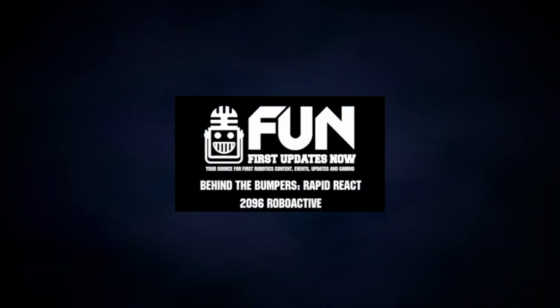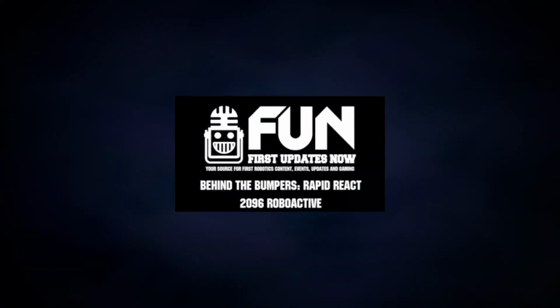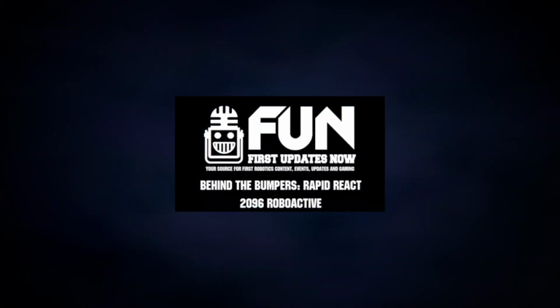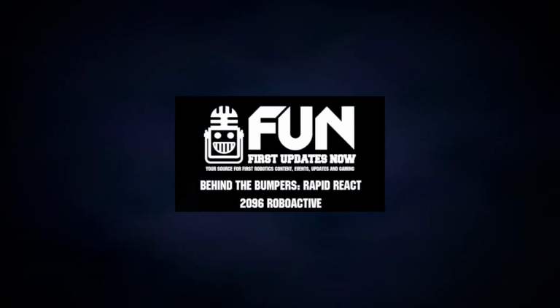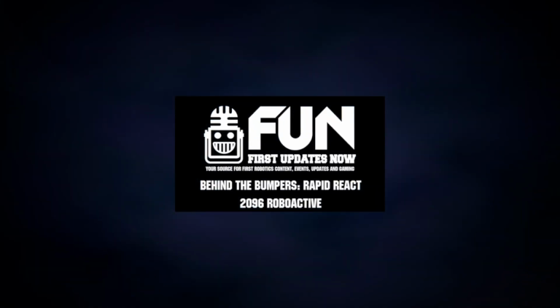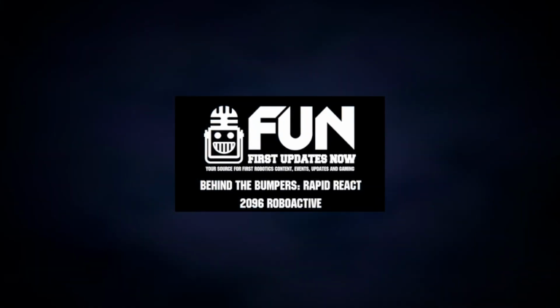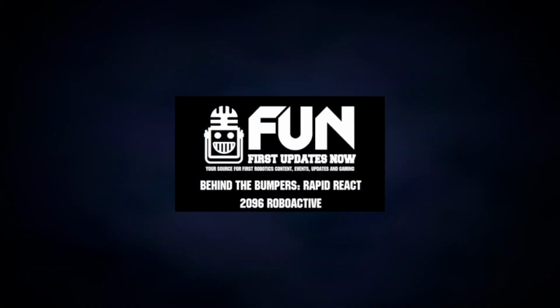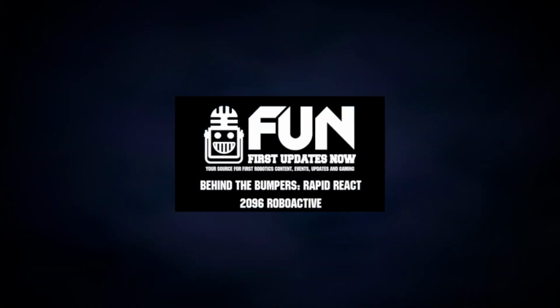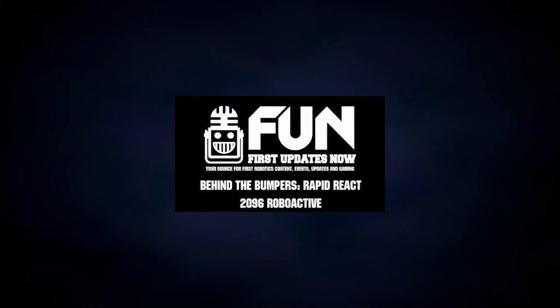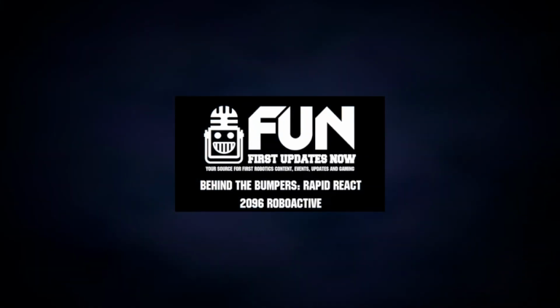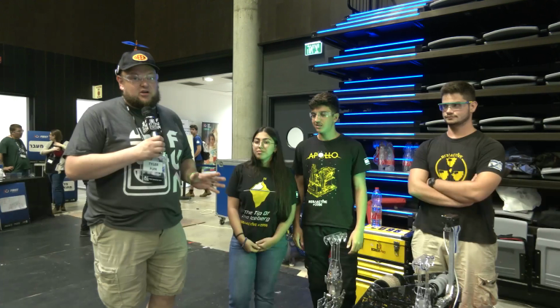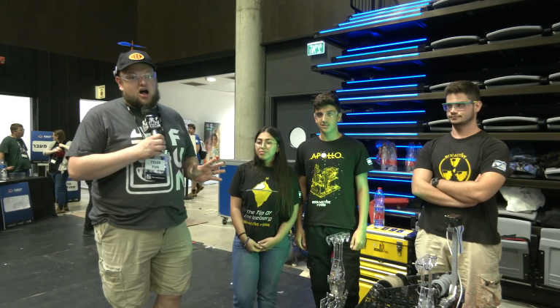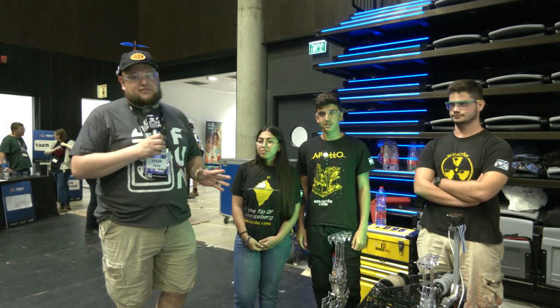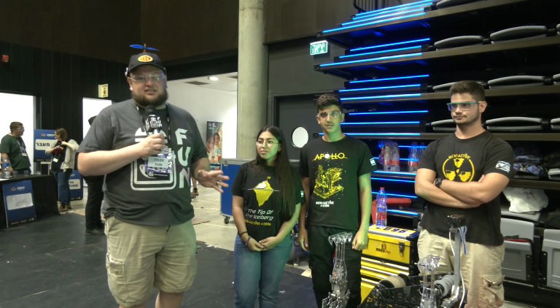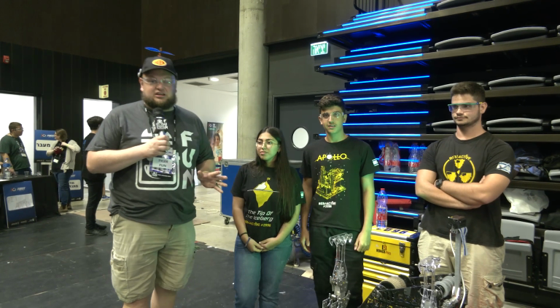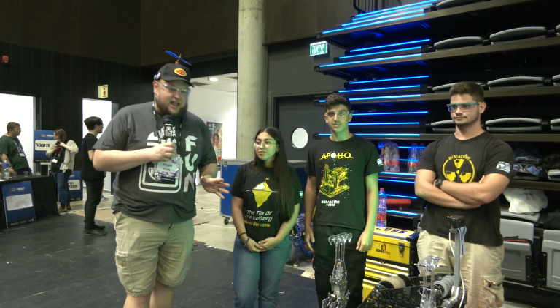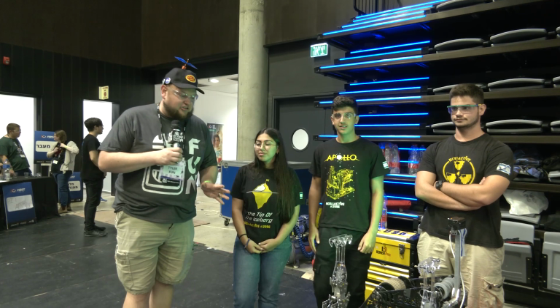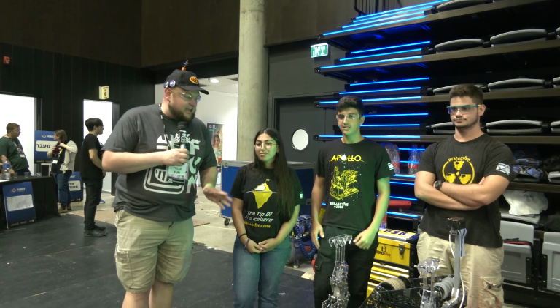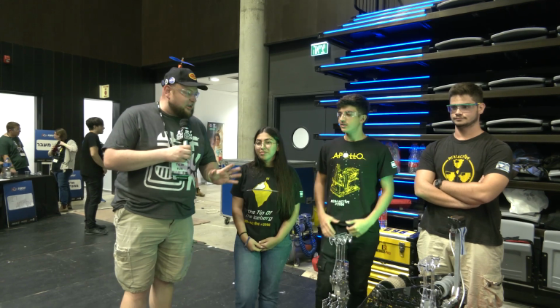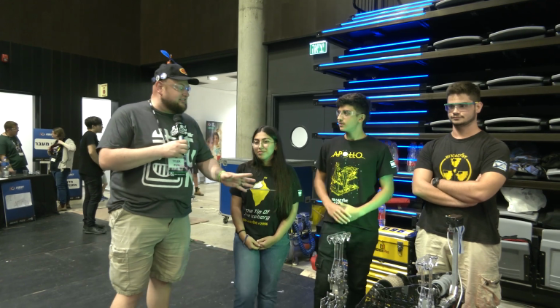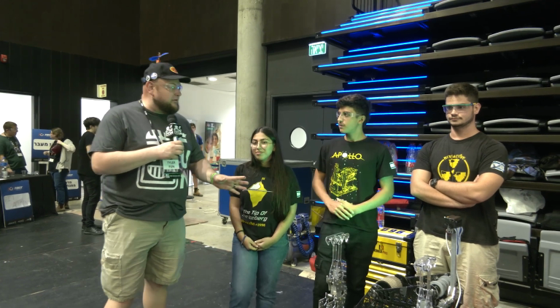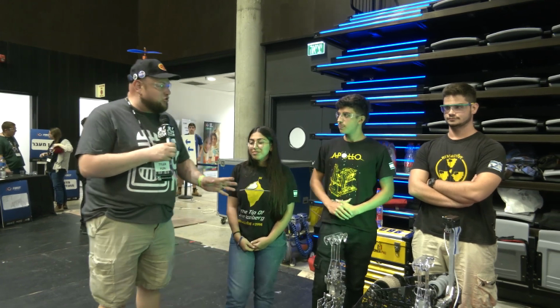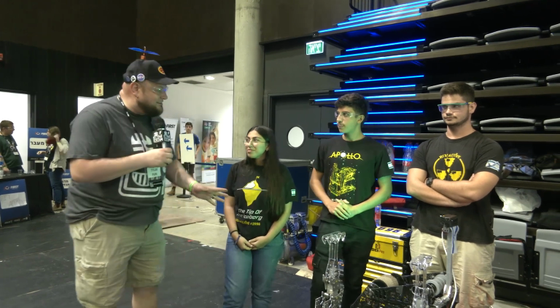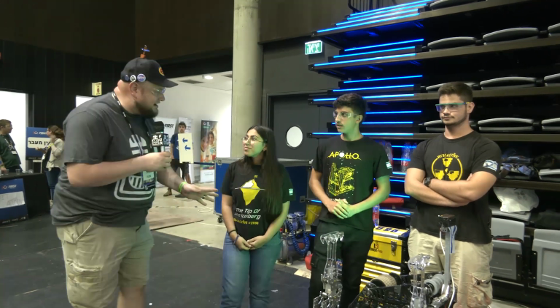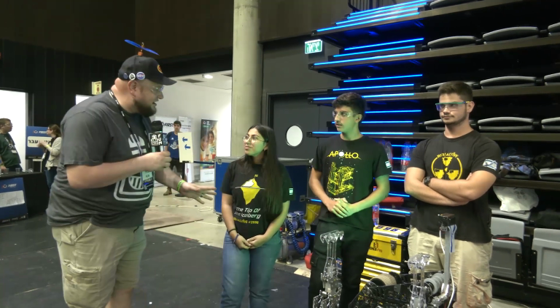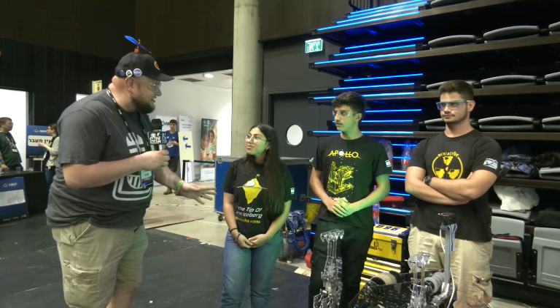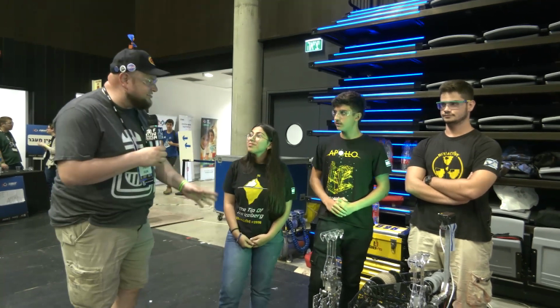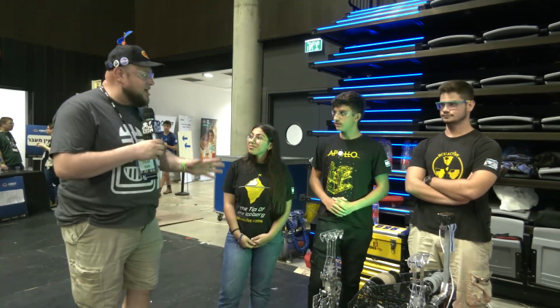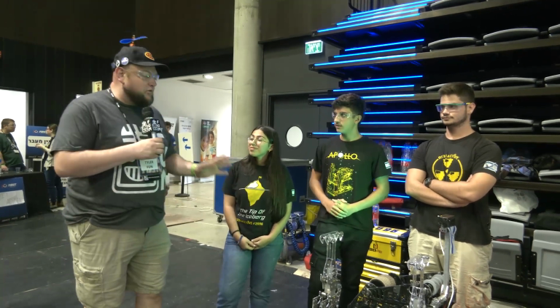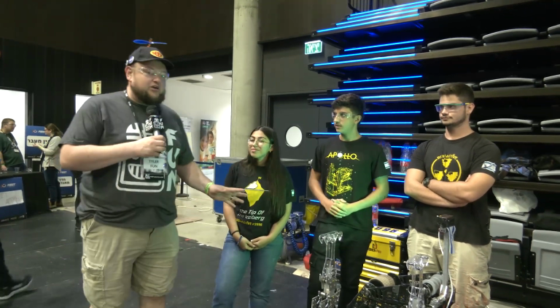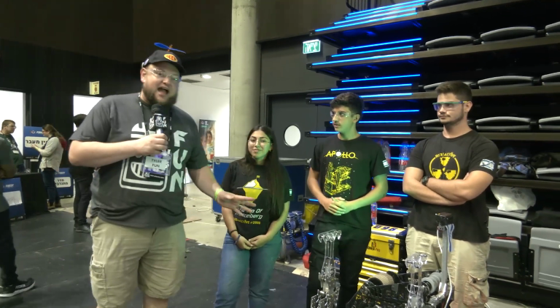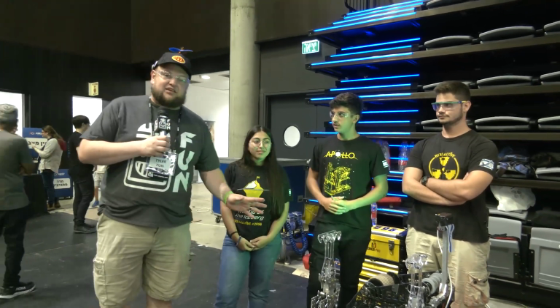Hey everybody, it's Tyler here at the Israel Off-Season International Event, checking in on team number 2096, Radioactive.